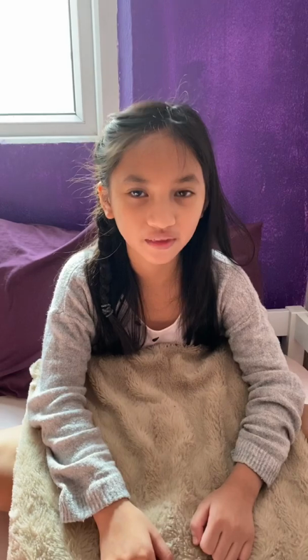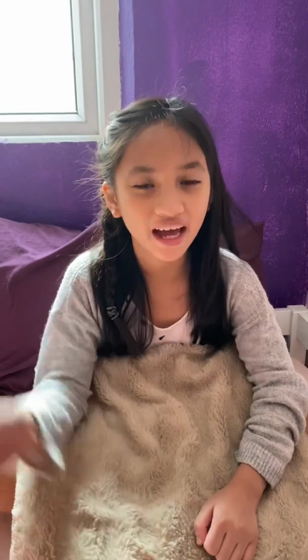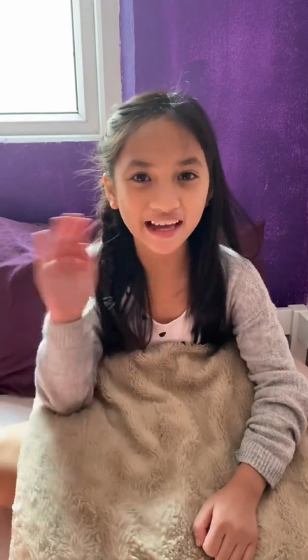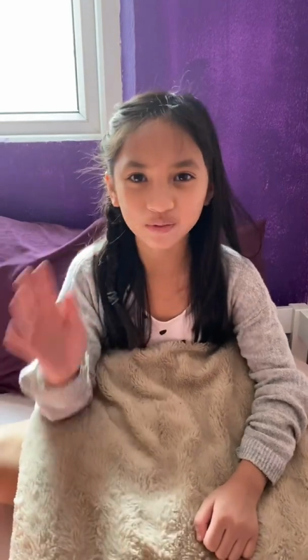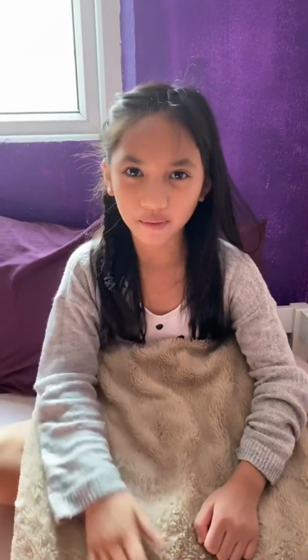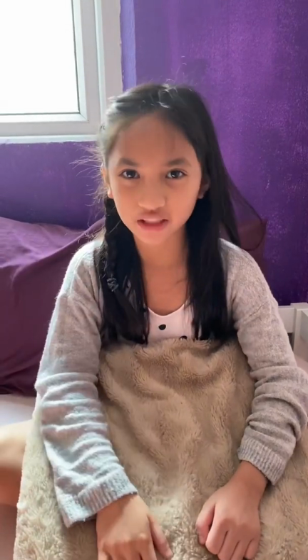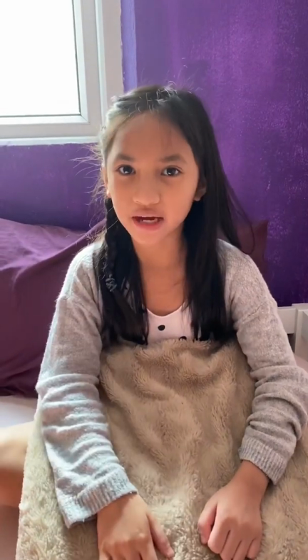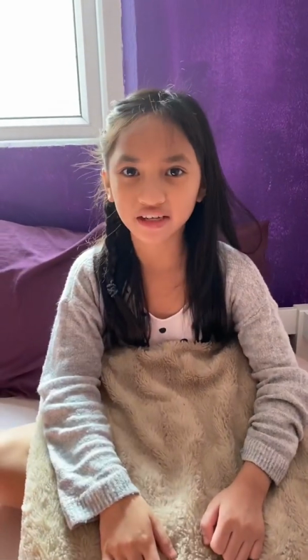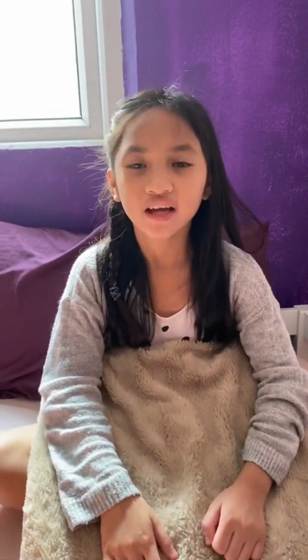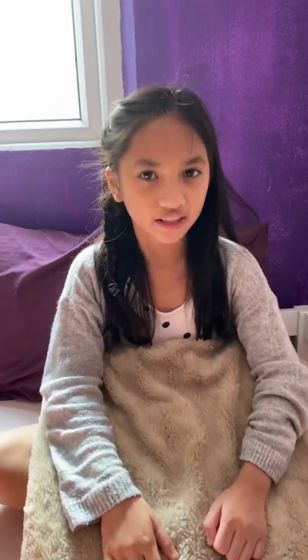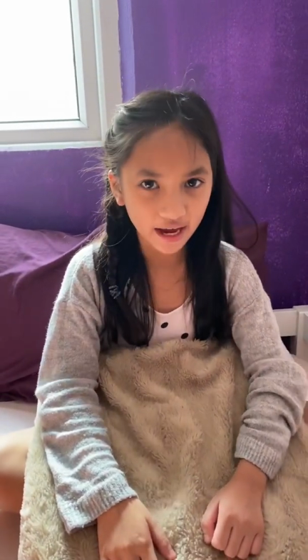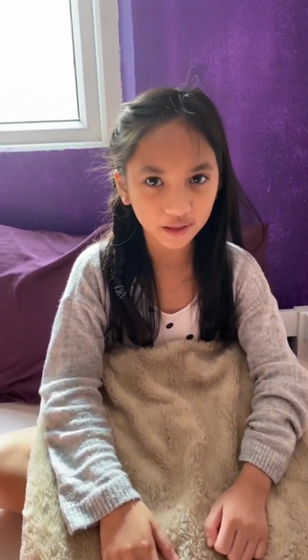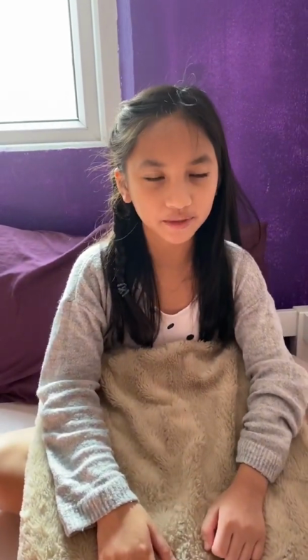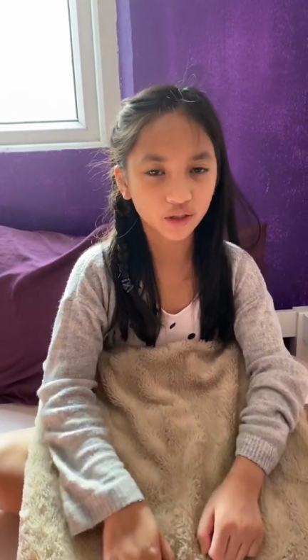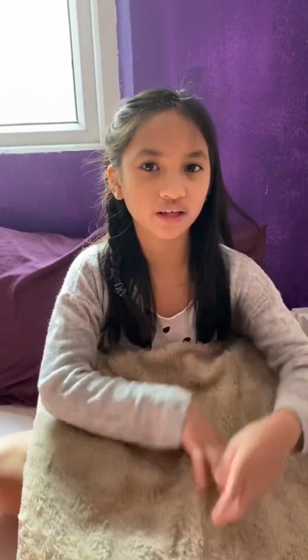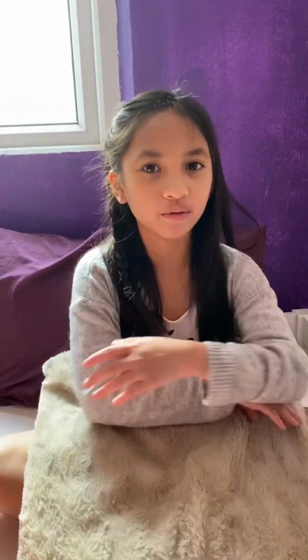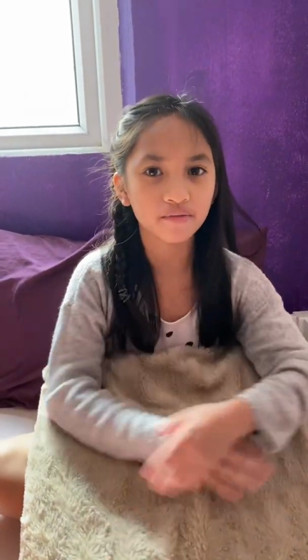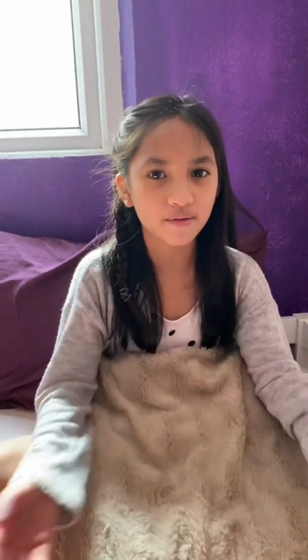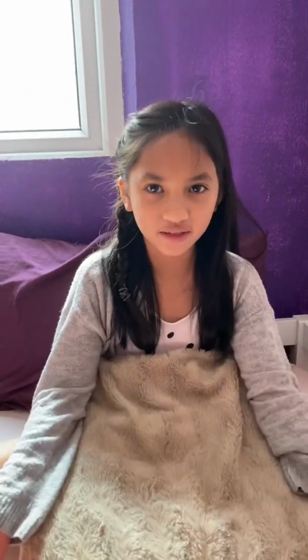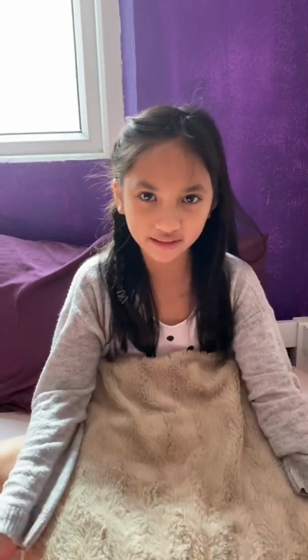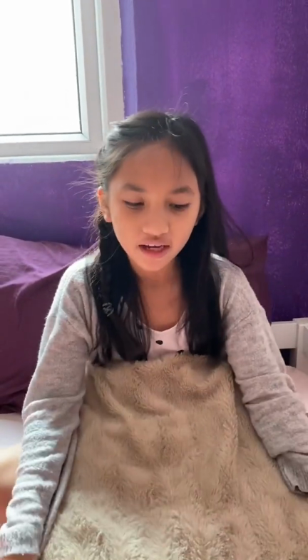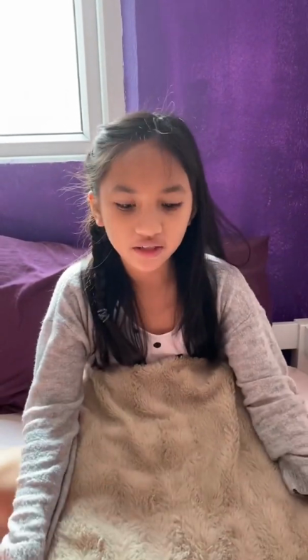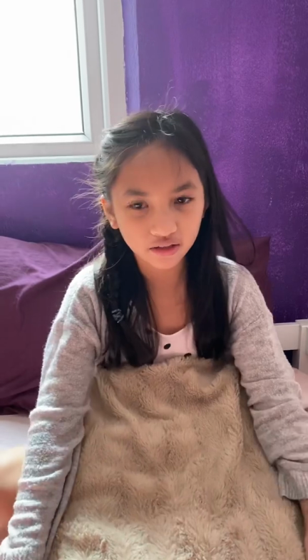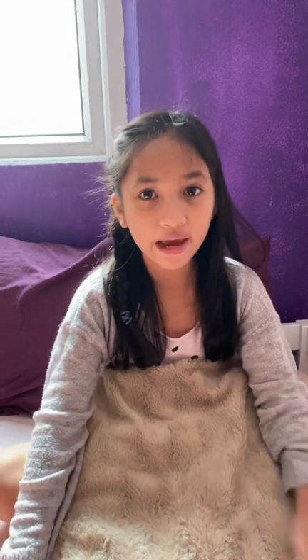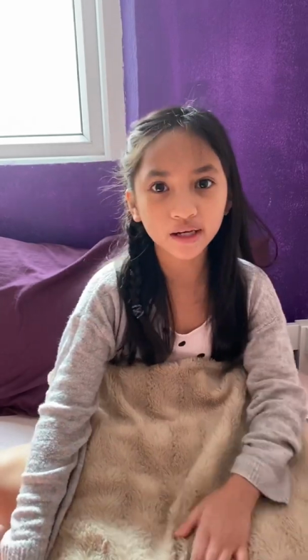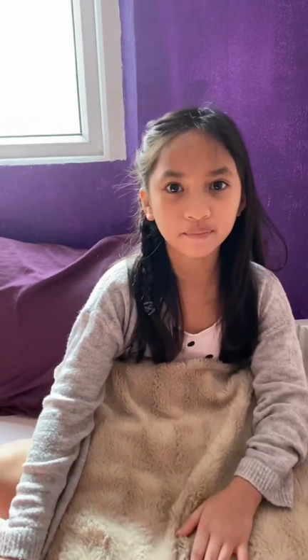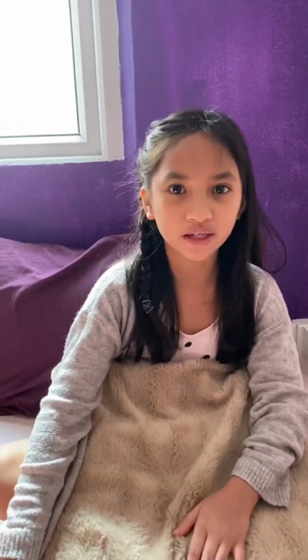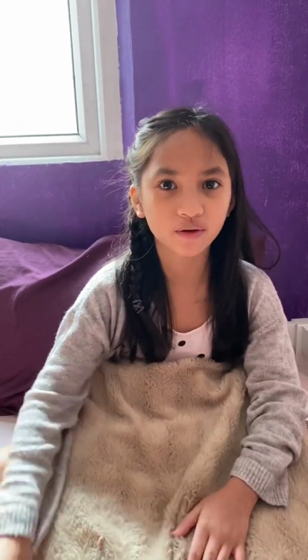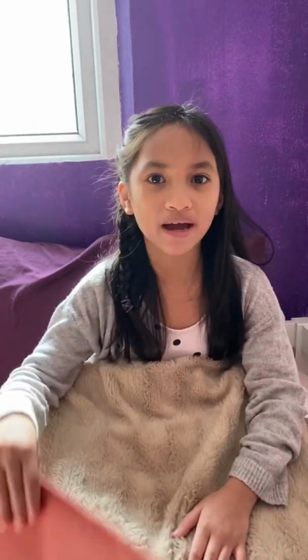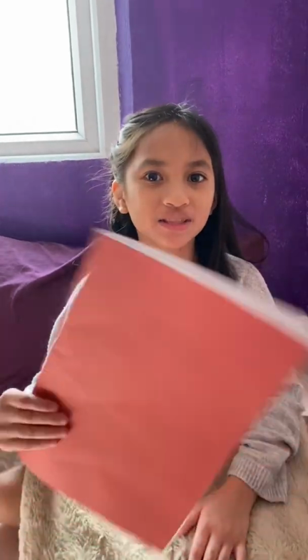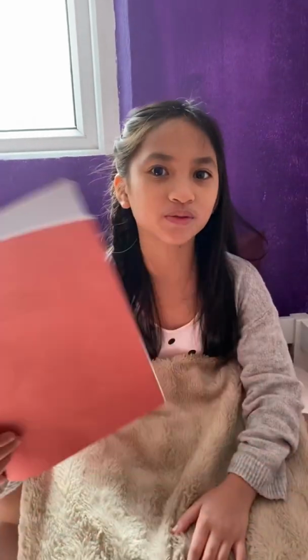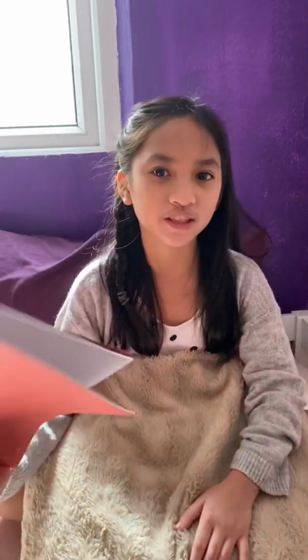Hi guys, welcome back to my channel. Today I'm going to be showing you one of my routines — my school routine.